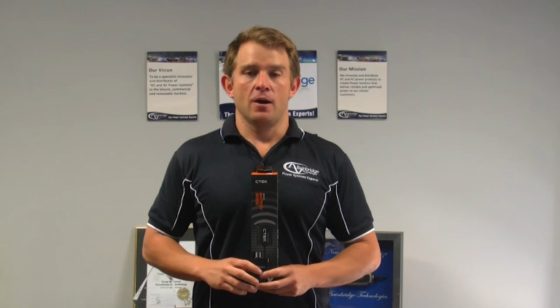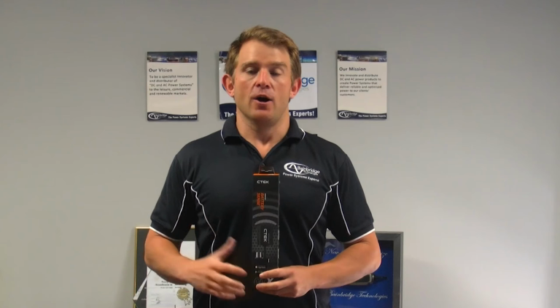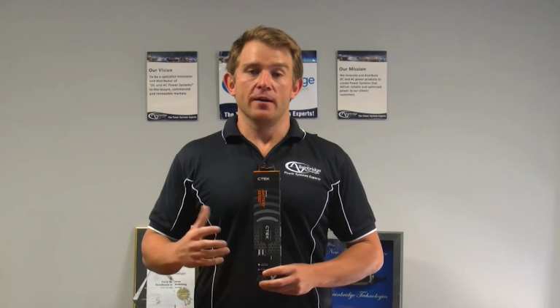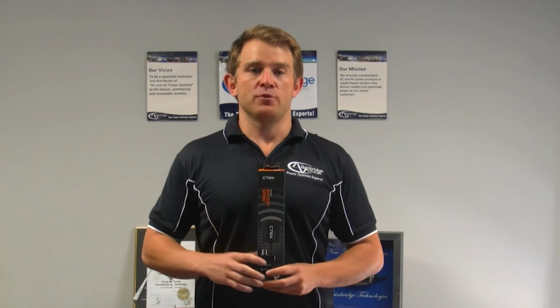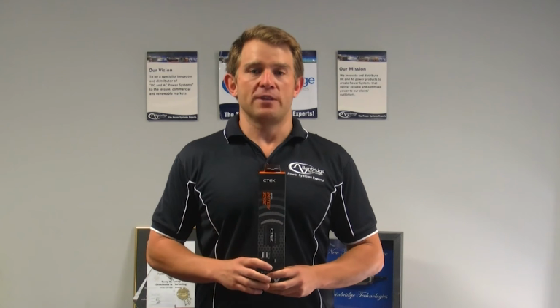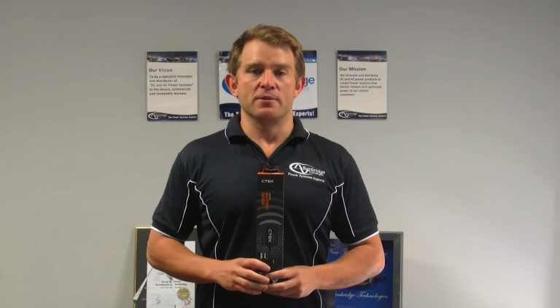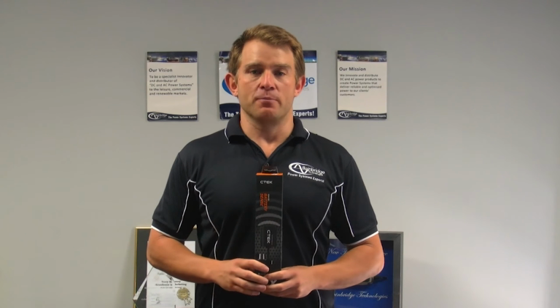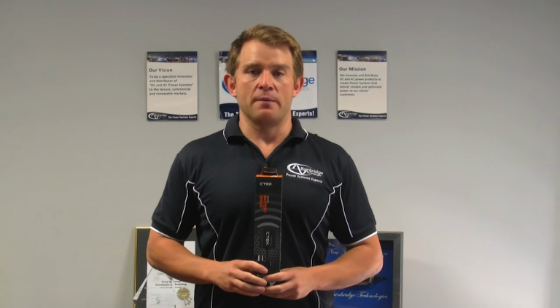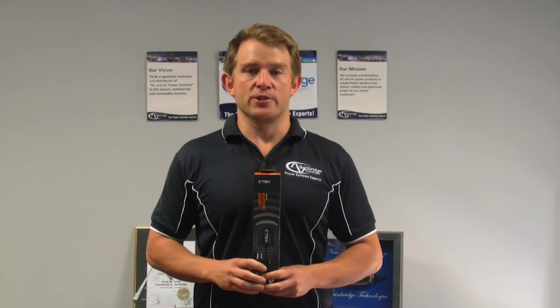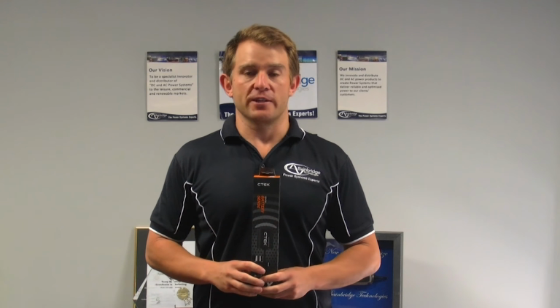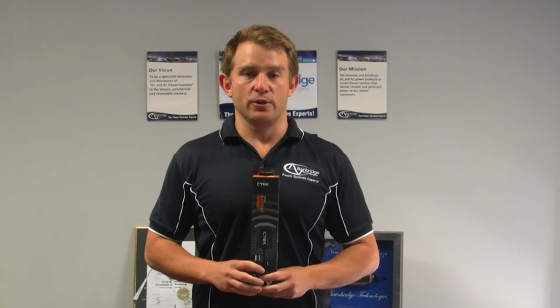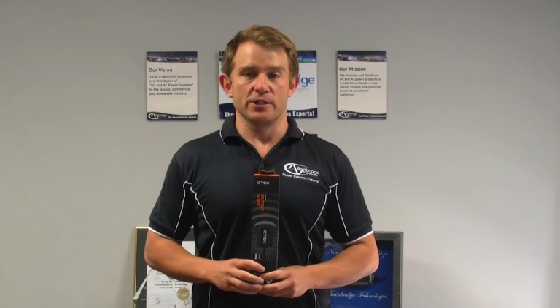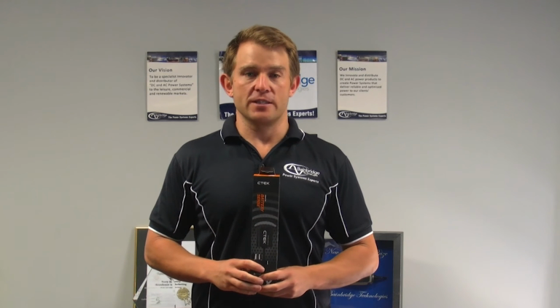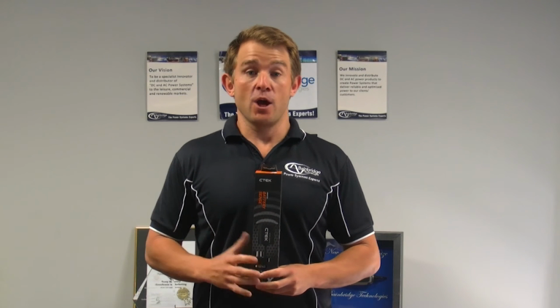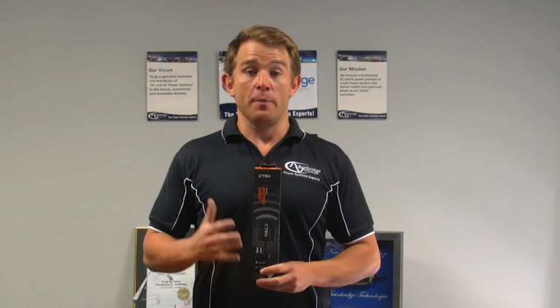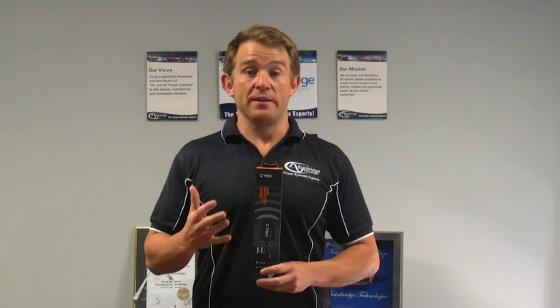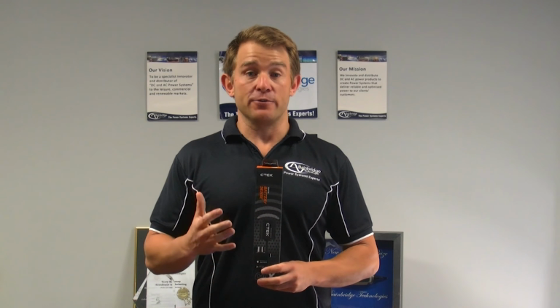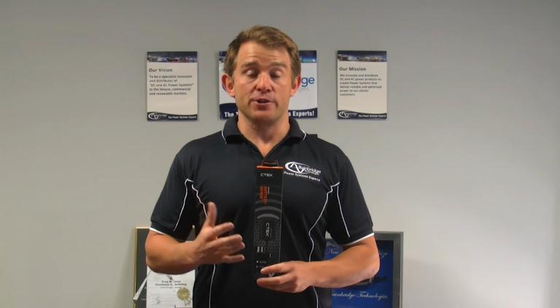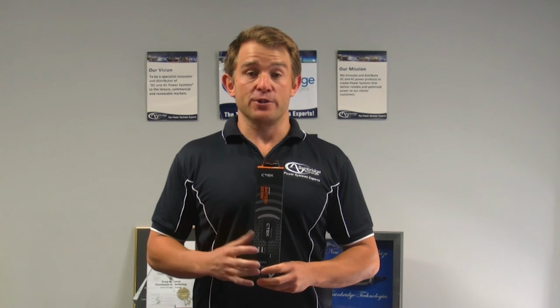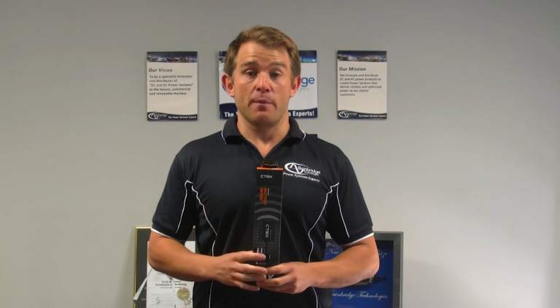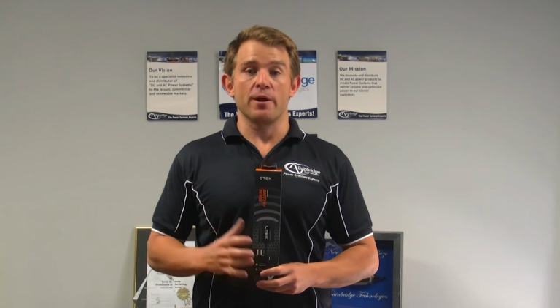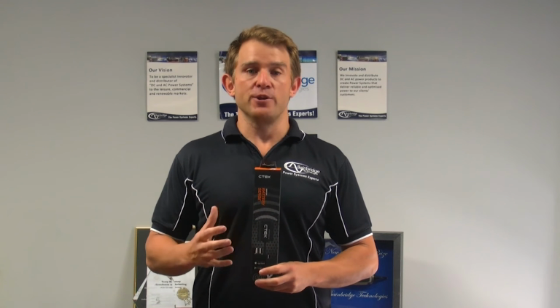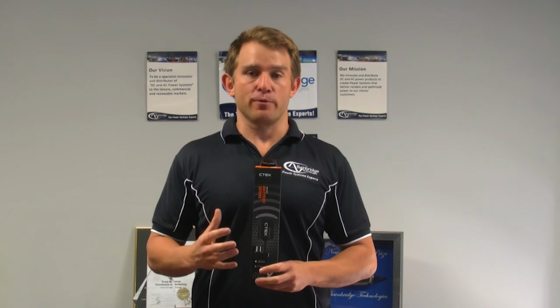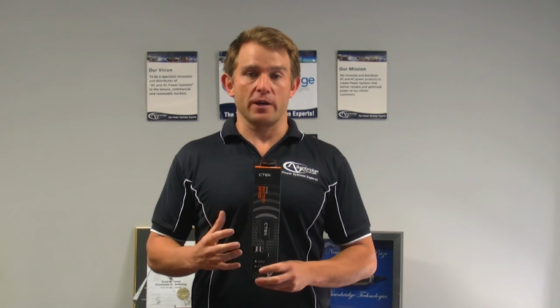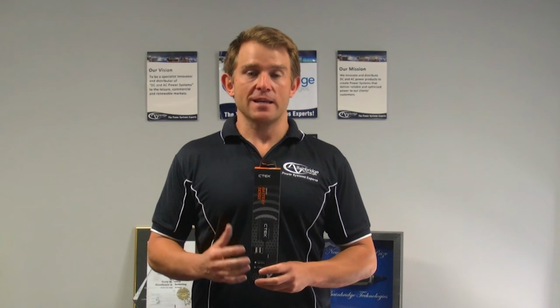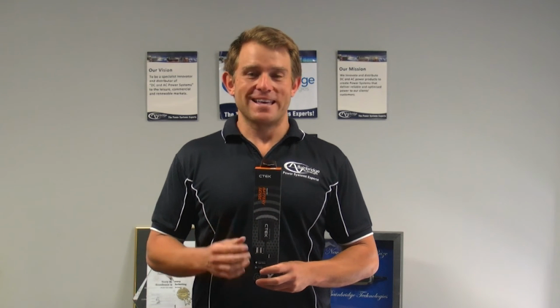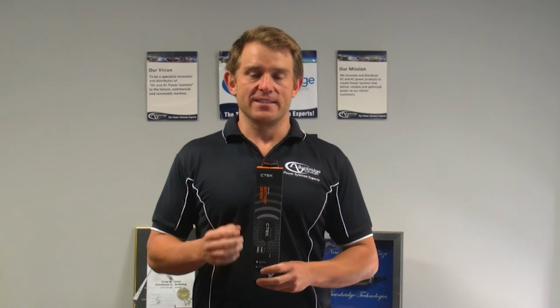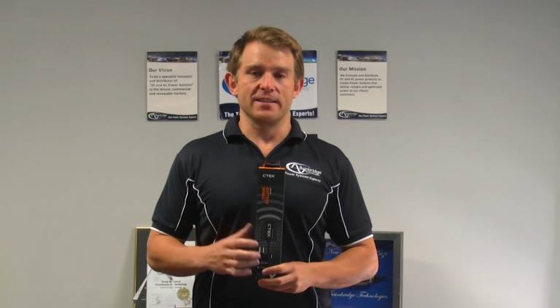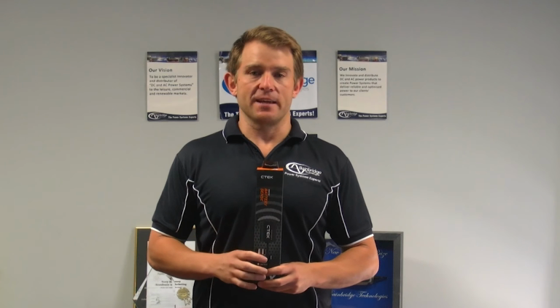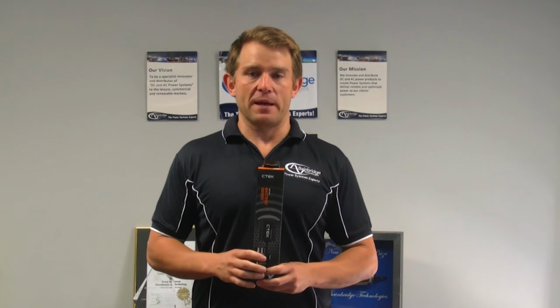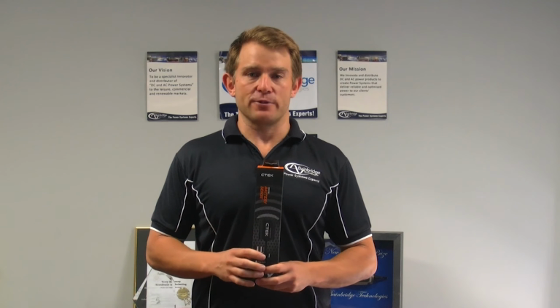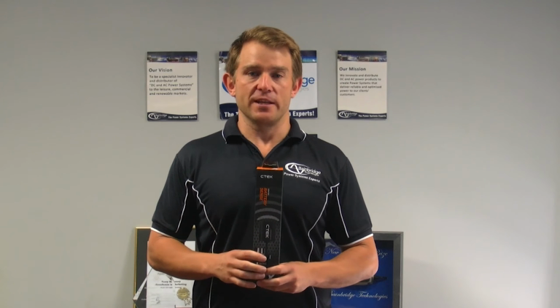Hi, I'm Todd Dammers from Bainbridge Technologies. I'm here to introduce you to our brand new product, the CTEK Battery Sense.